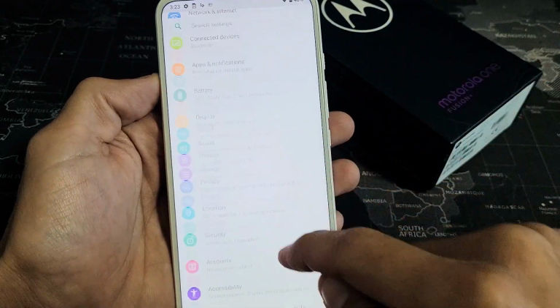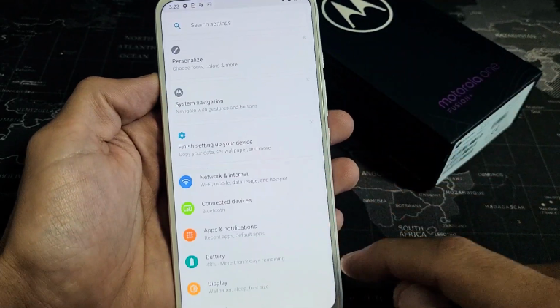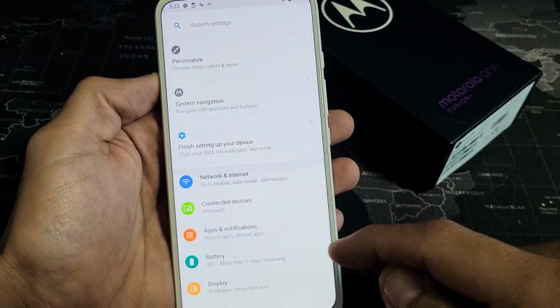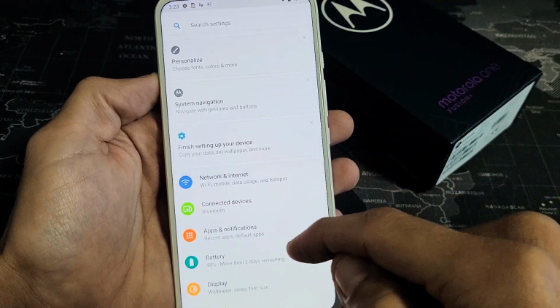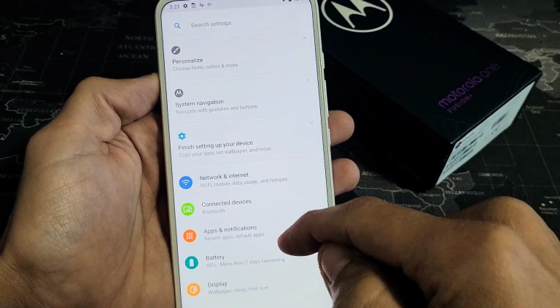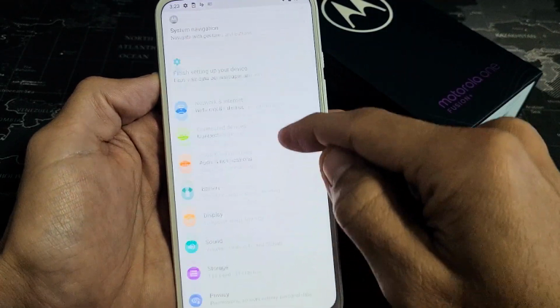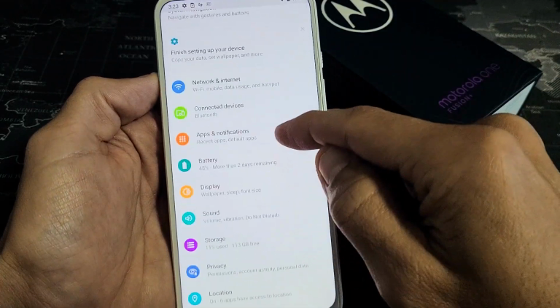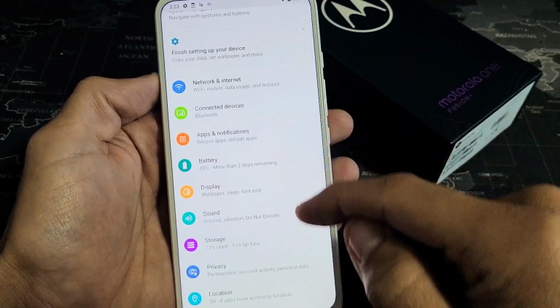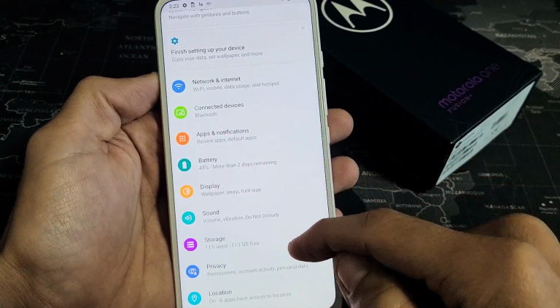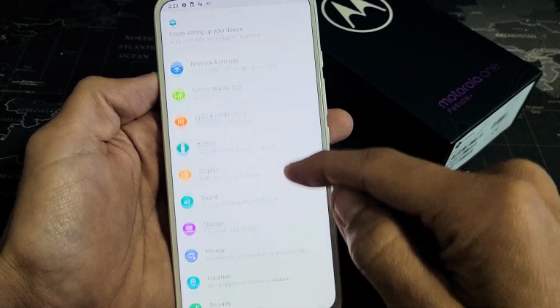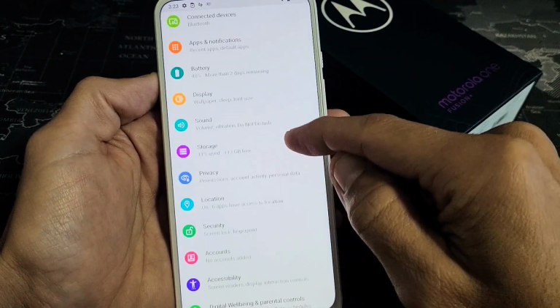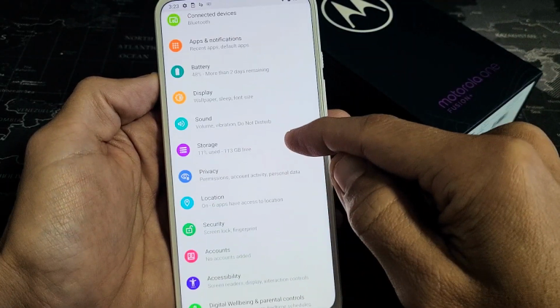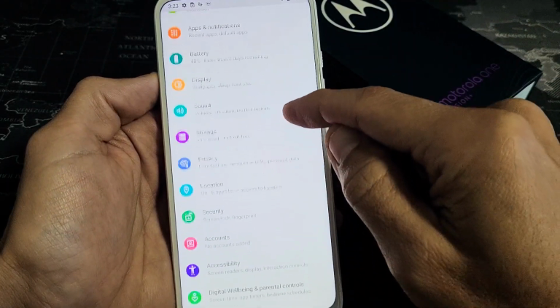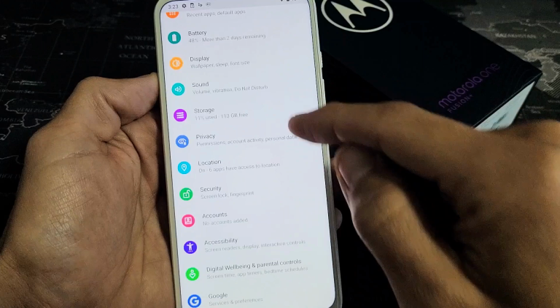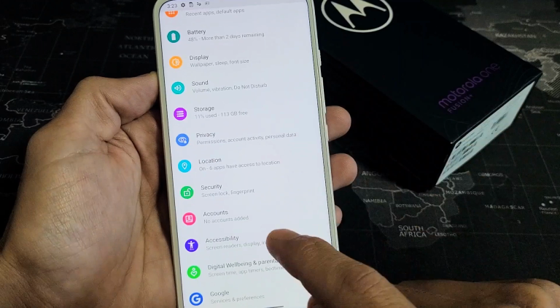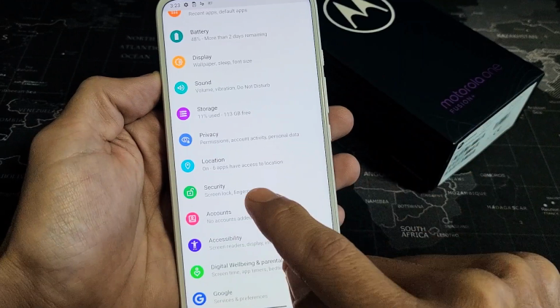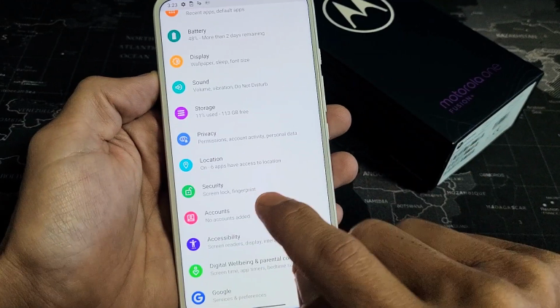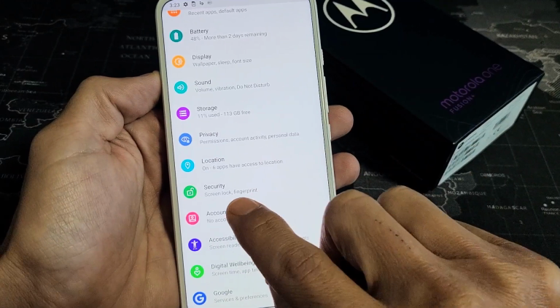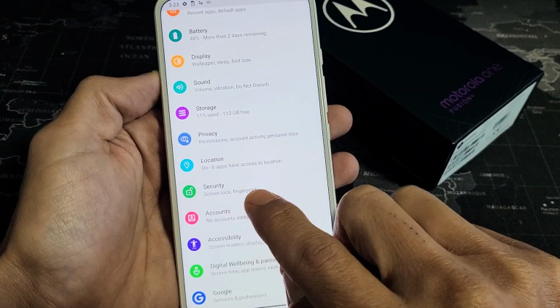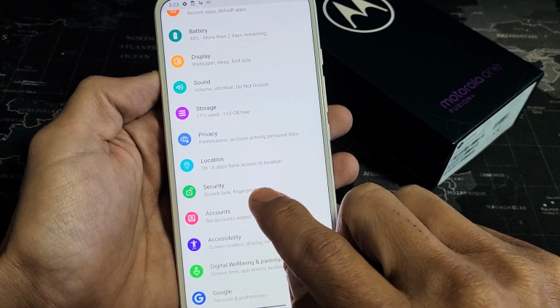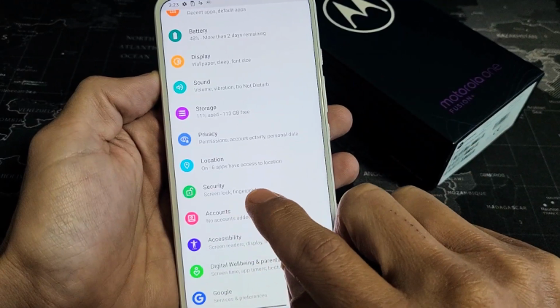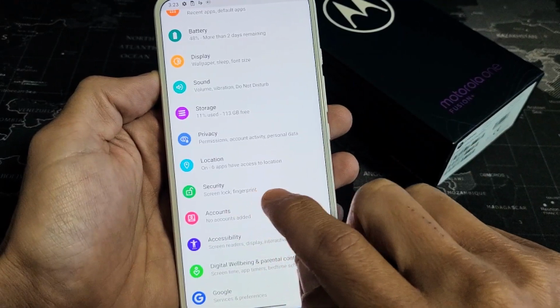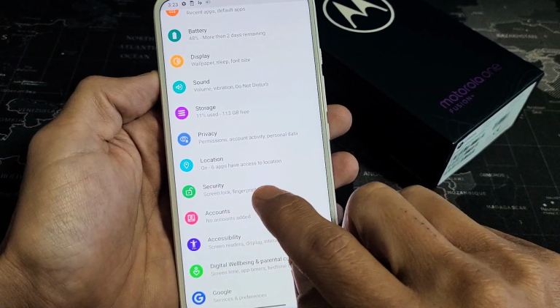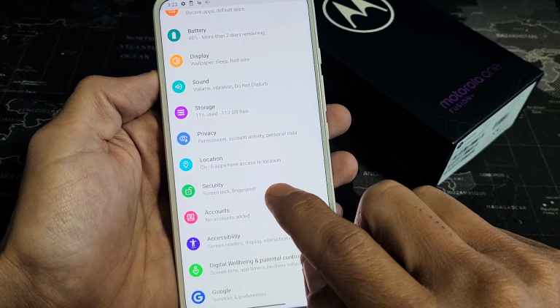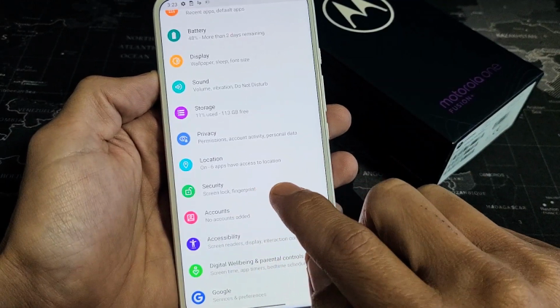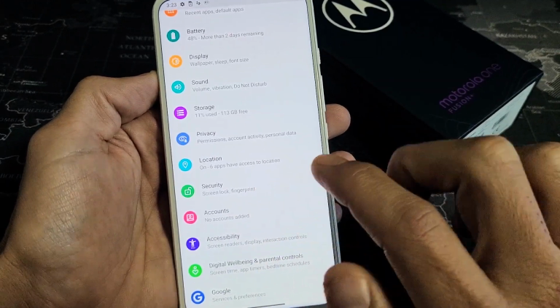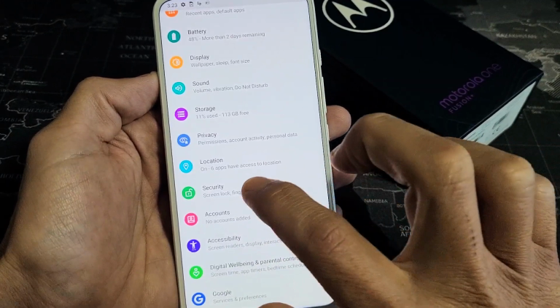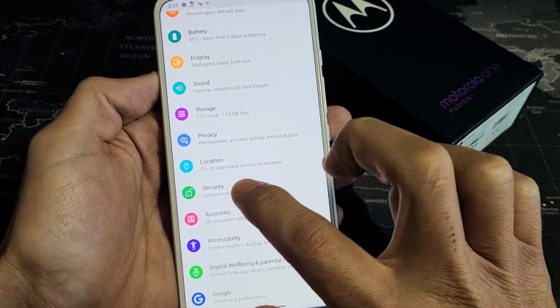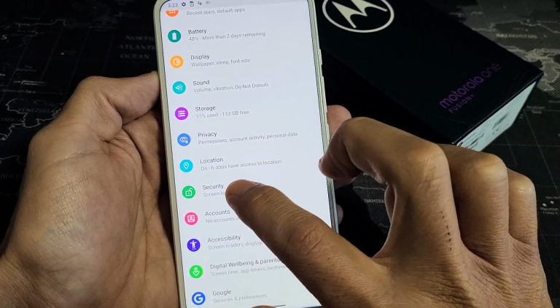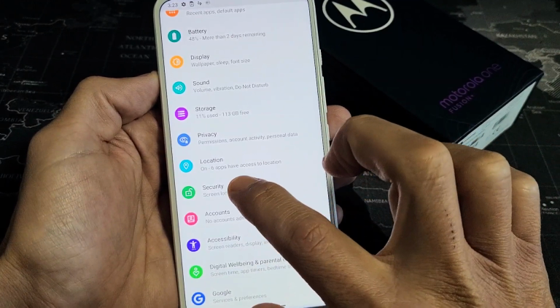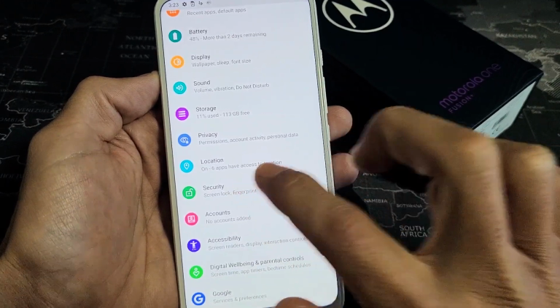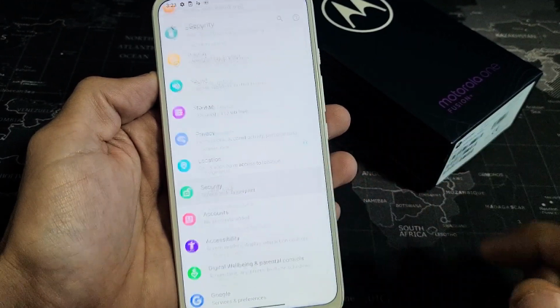And then from here we want to scroll down to security. So go down here — security. It's screen lock and fingerprint. So let's go ahead and tap on security.